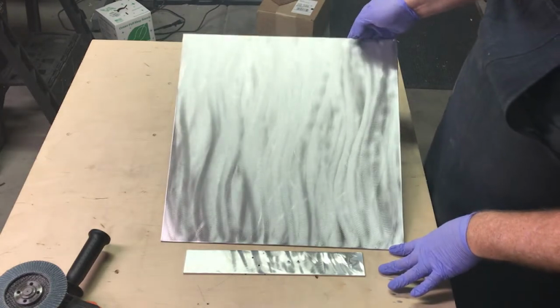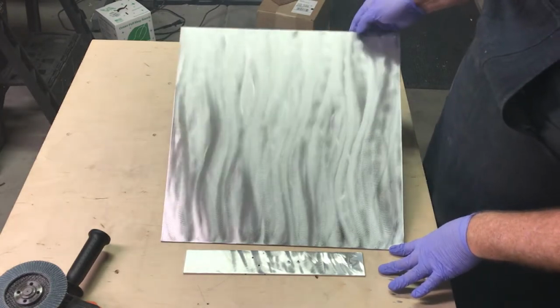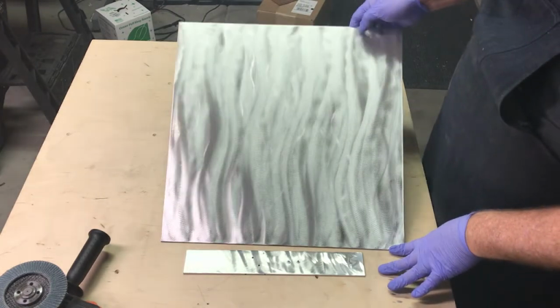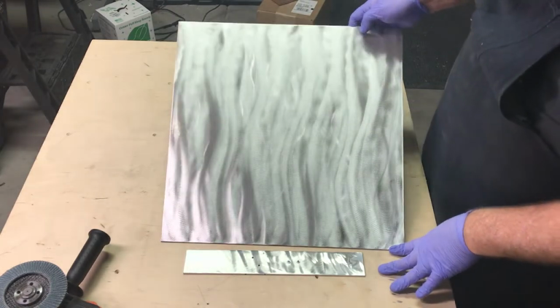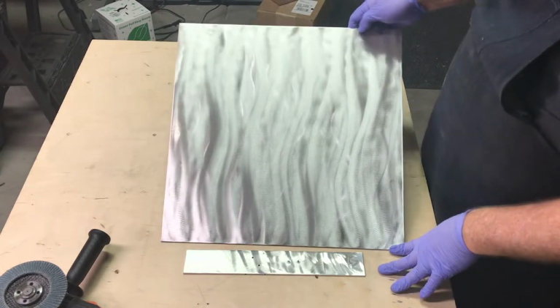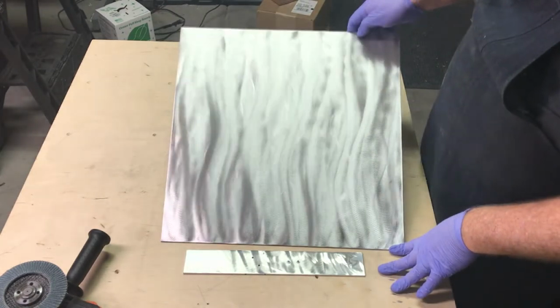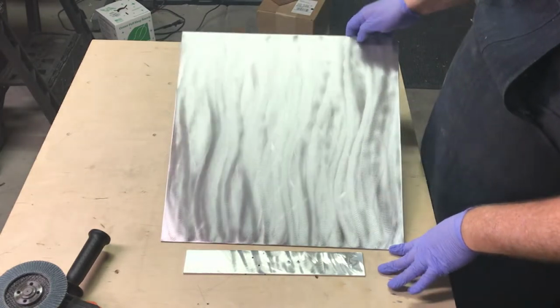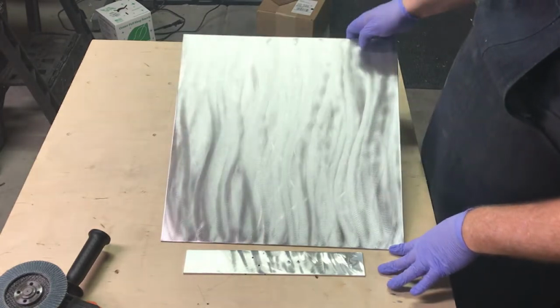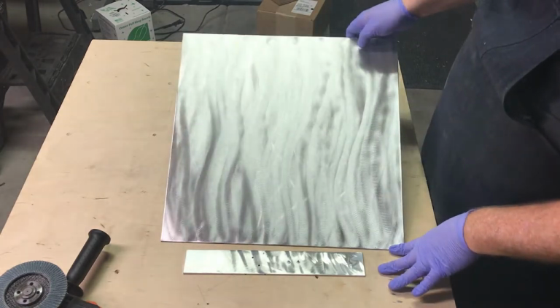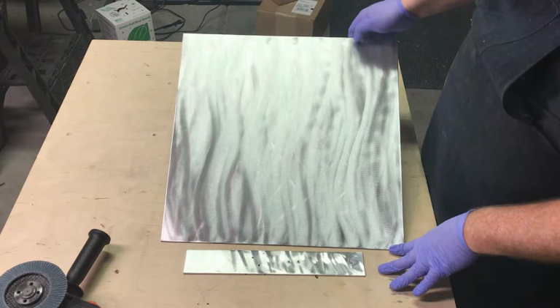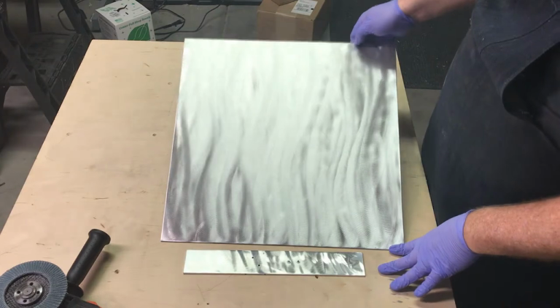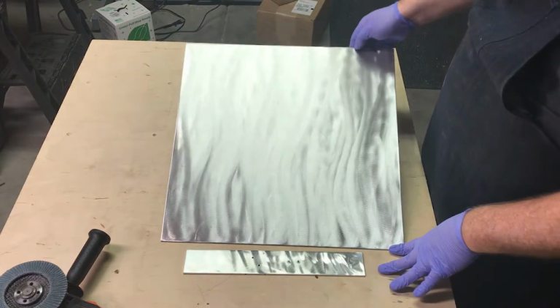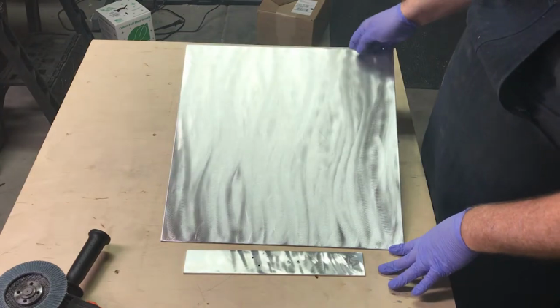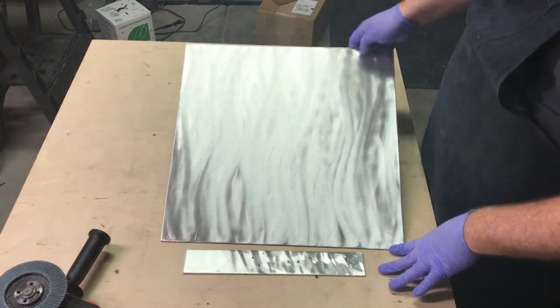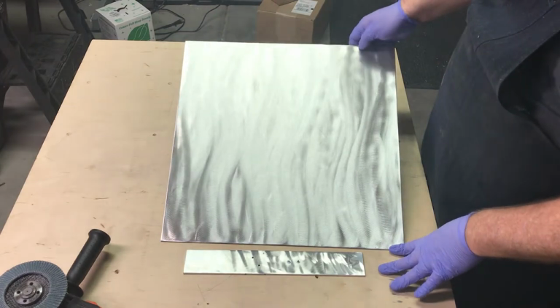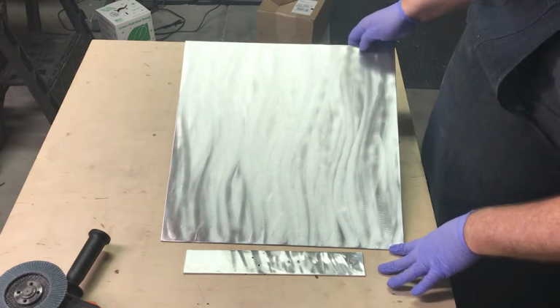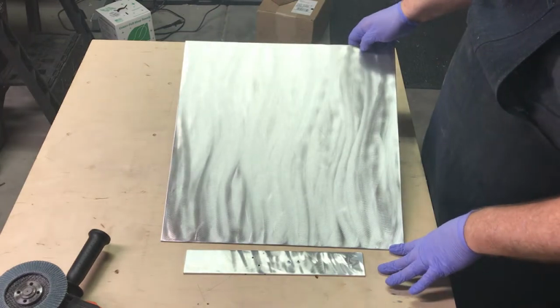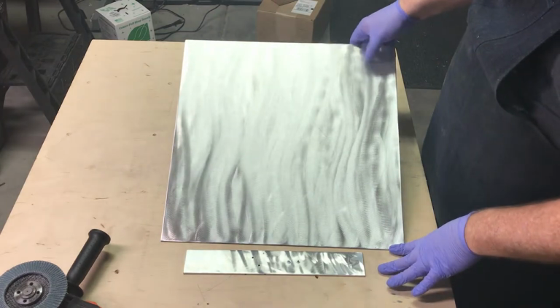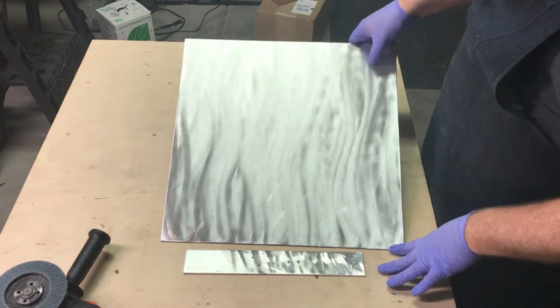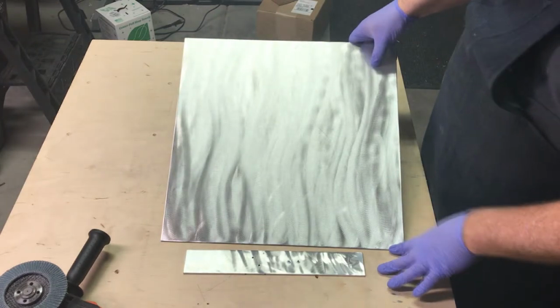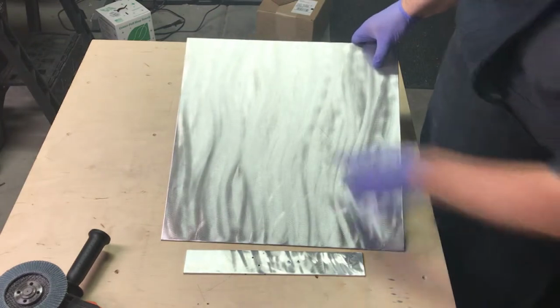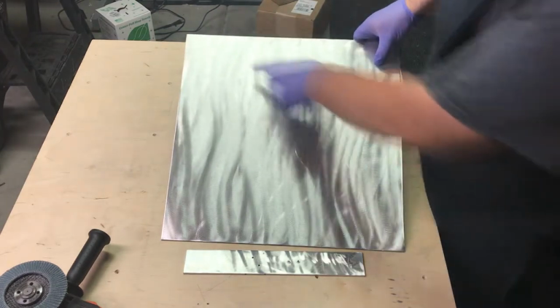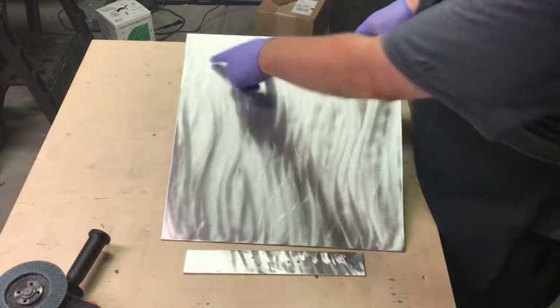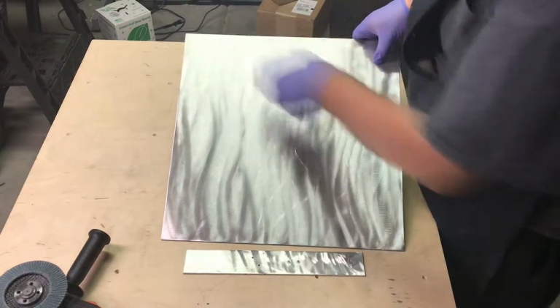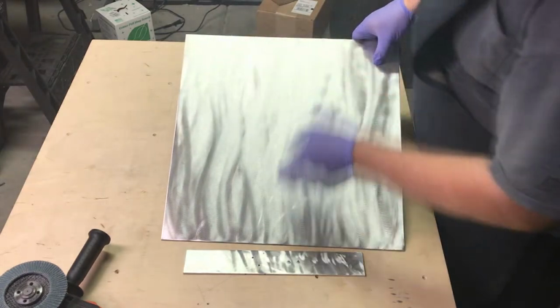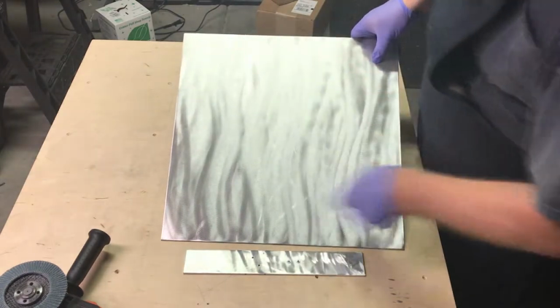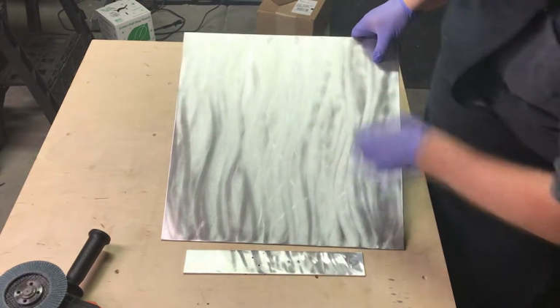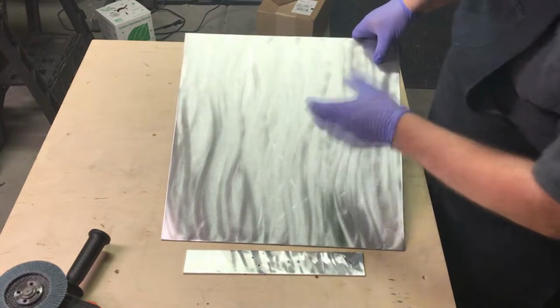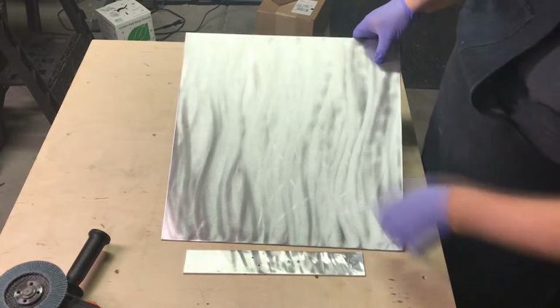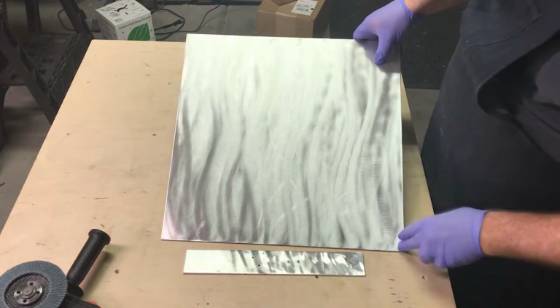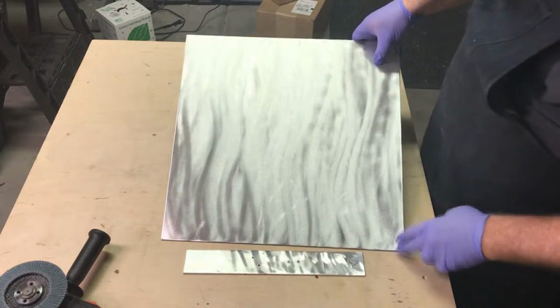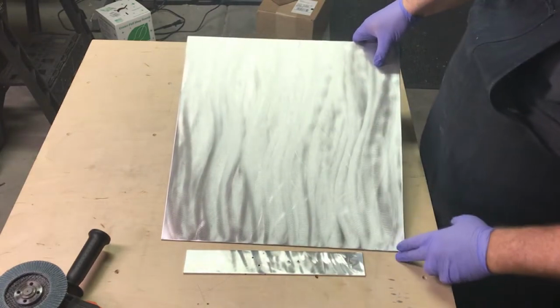So if you're going to do a commission piece, you're going to need to clean it up and watch for marks, pits, that sort of stuff.